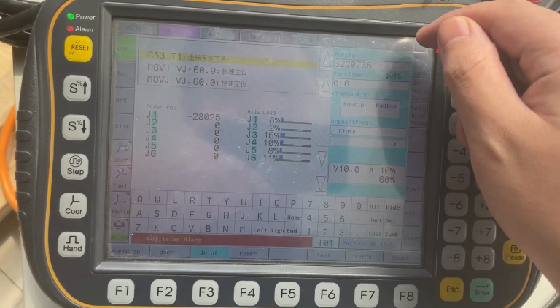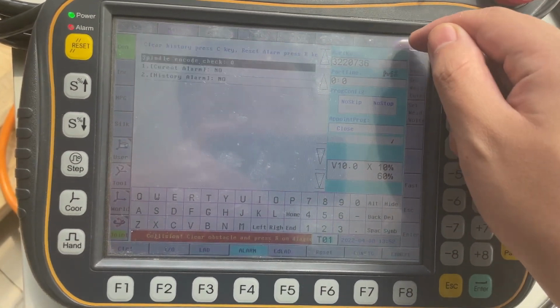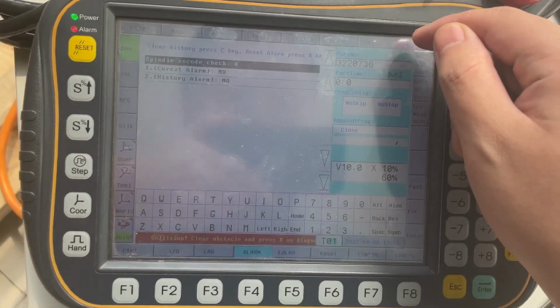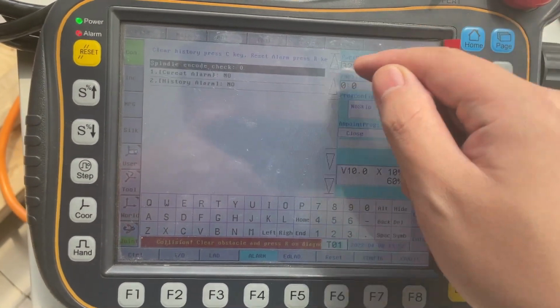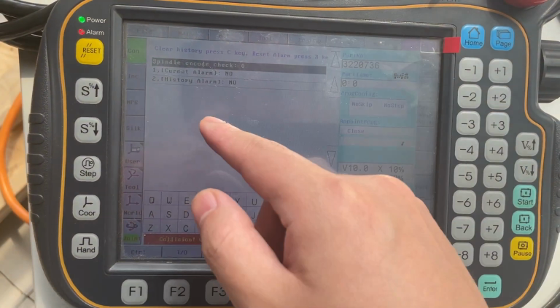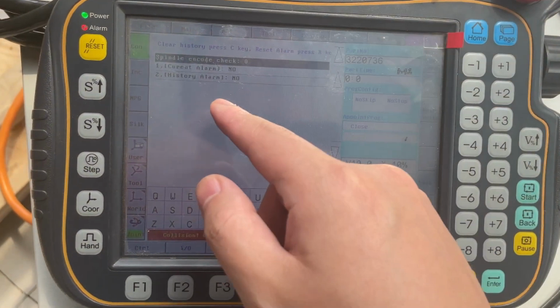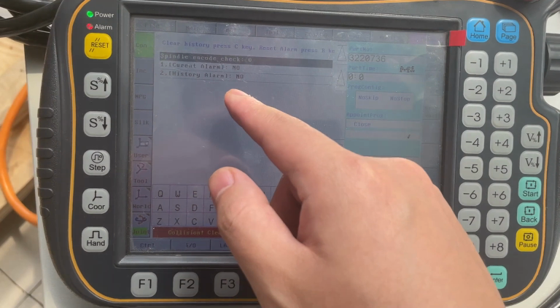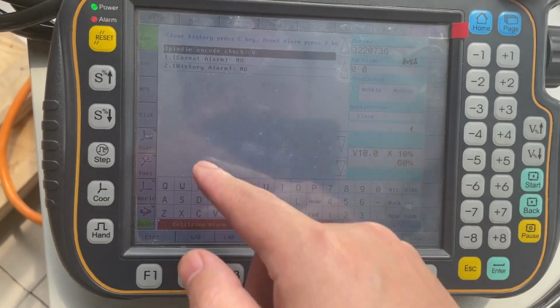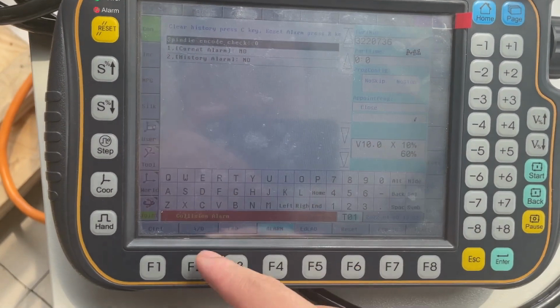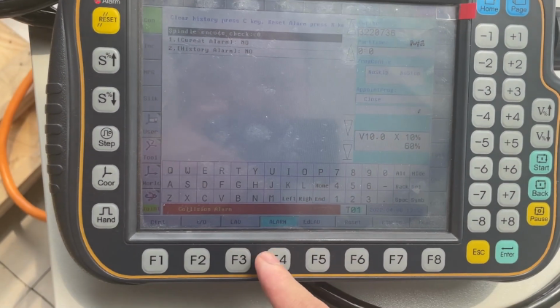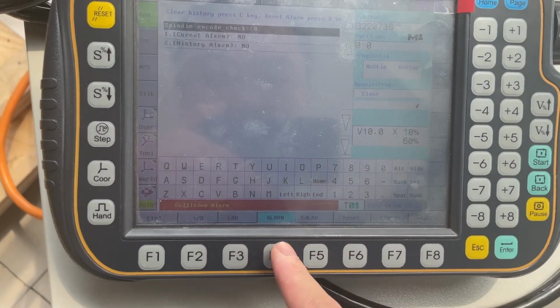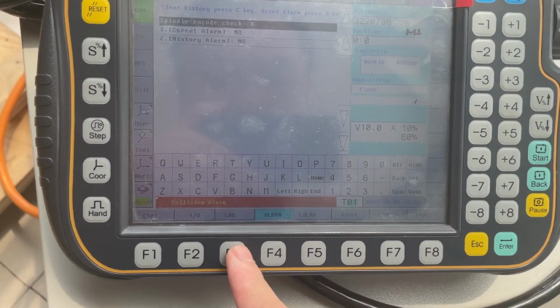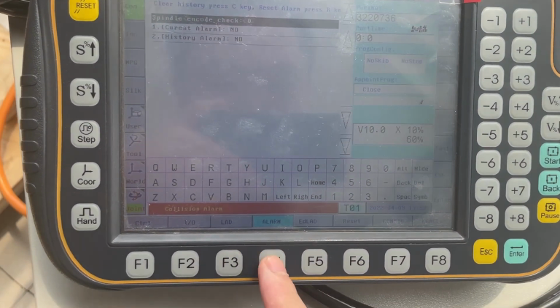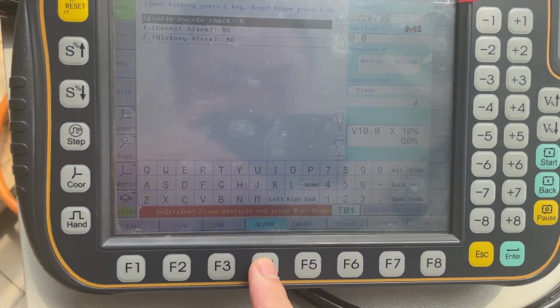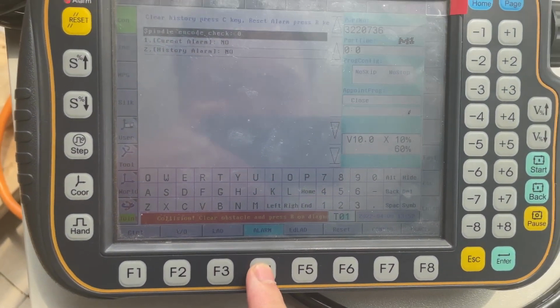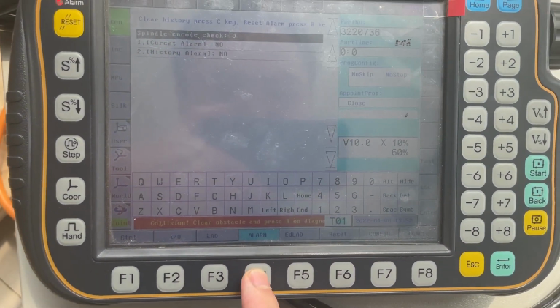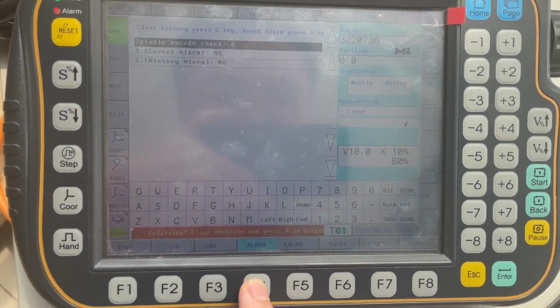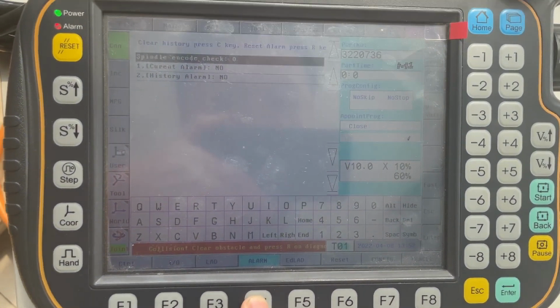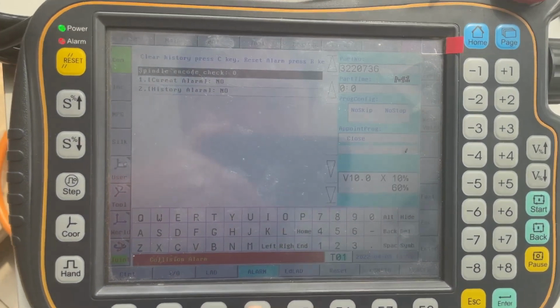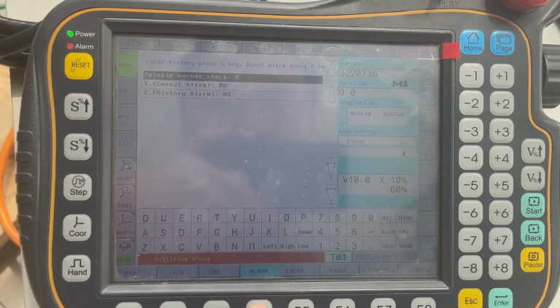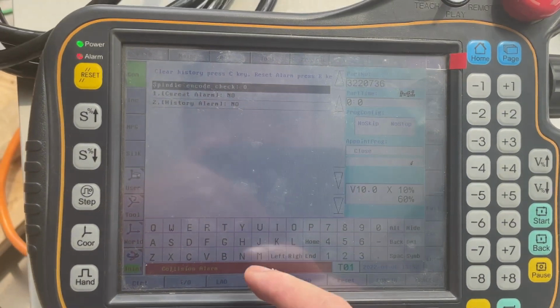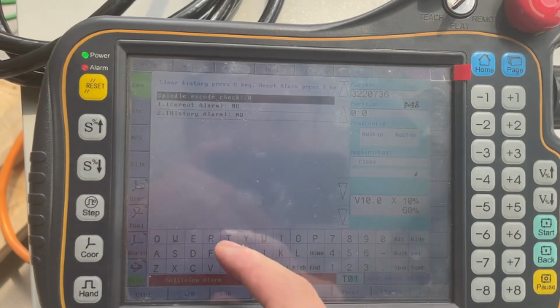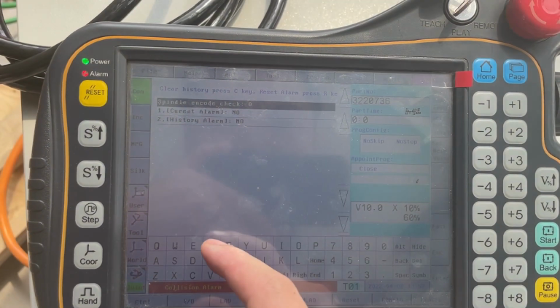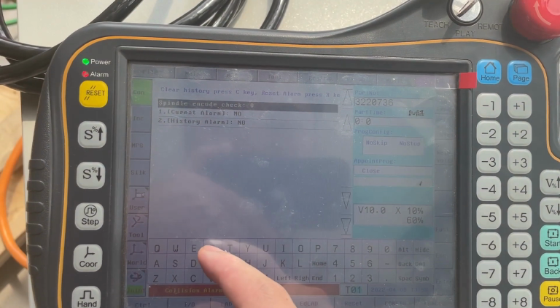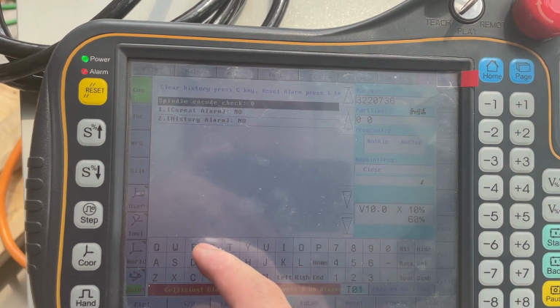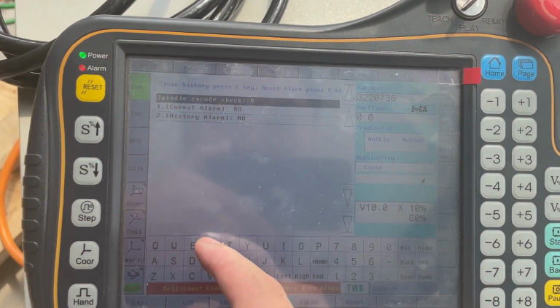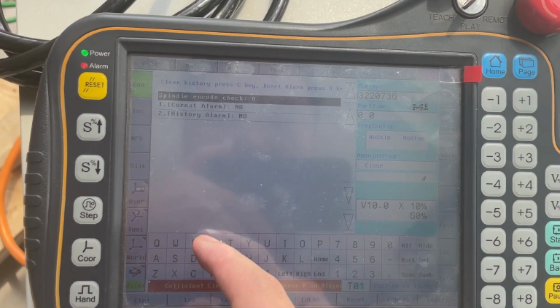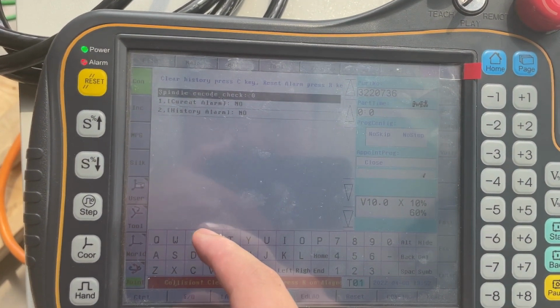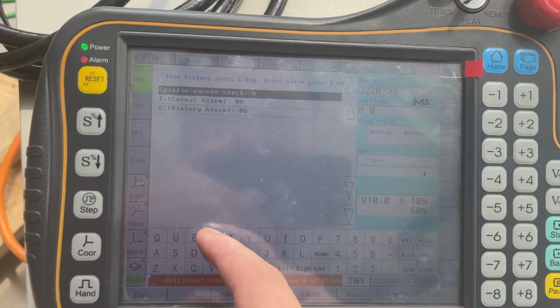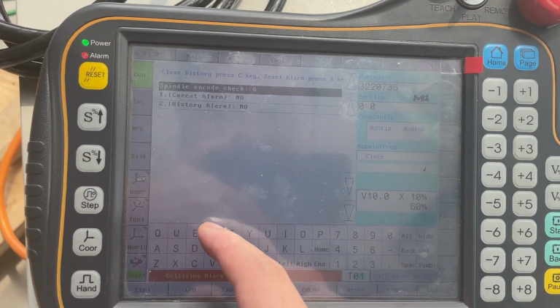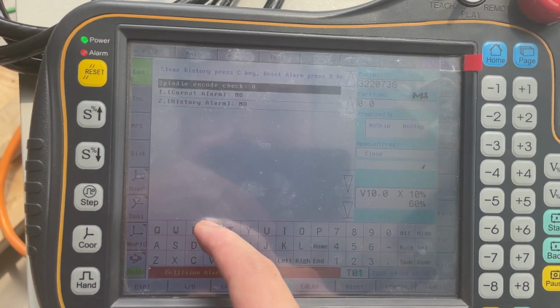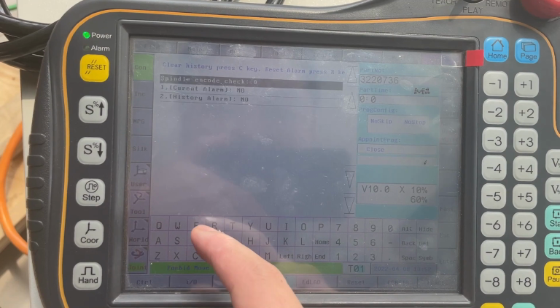Okay, now alarm. If you want to delete the alarm, you can go to F4 alarm and press R to clear the alarm. Now you can go to the crash function.